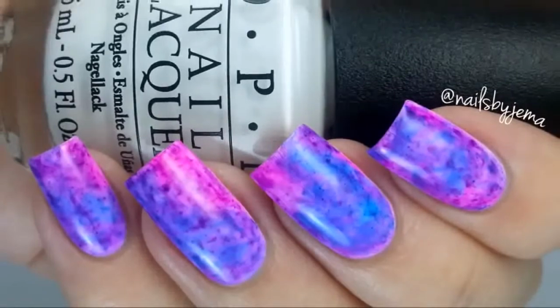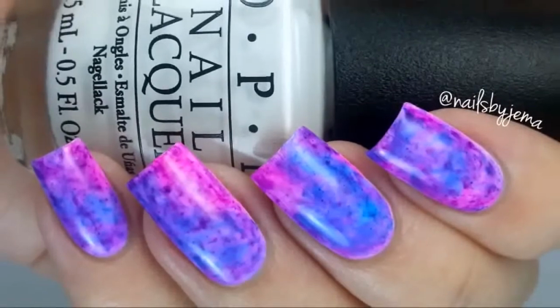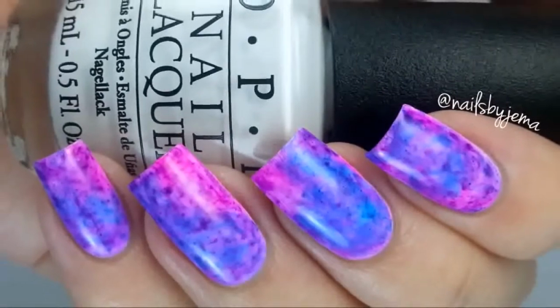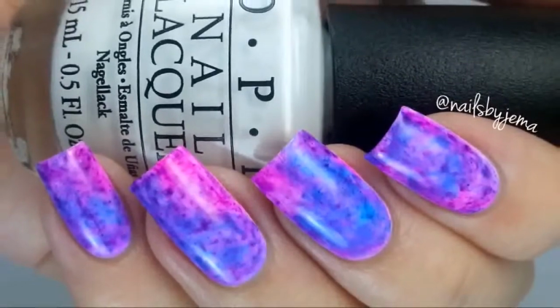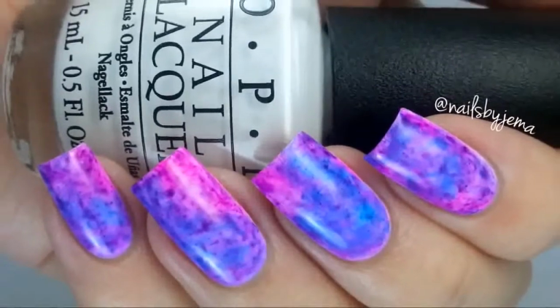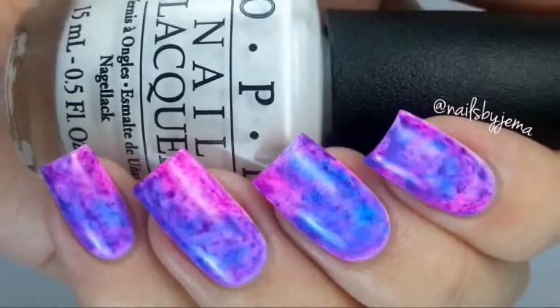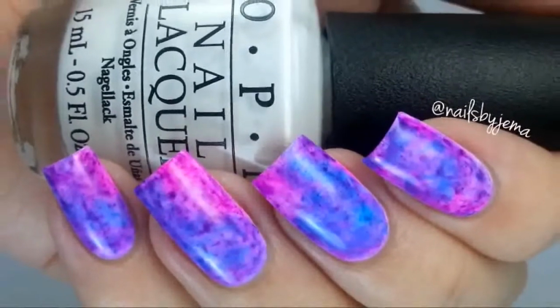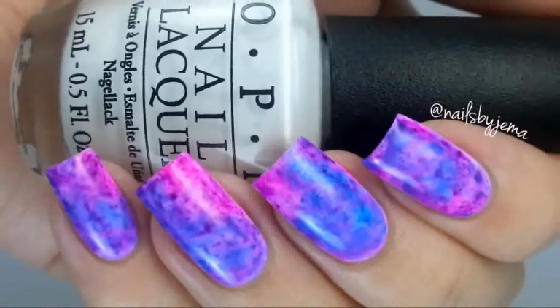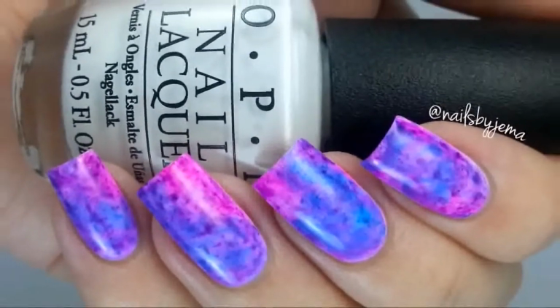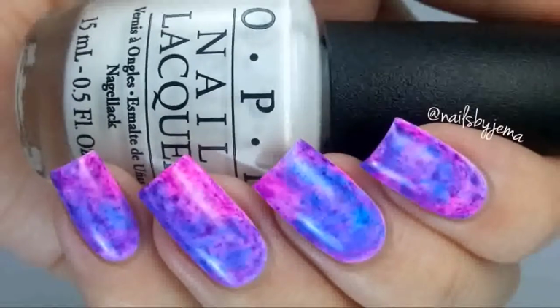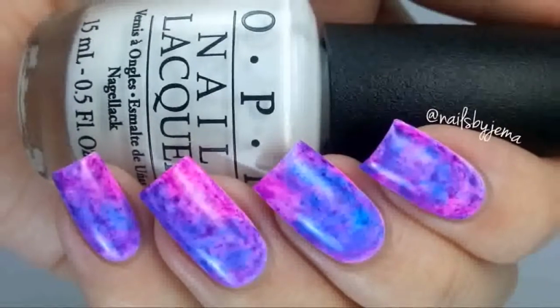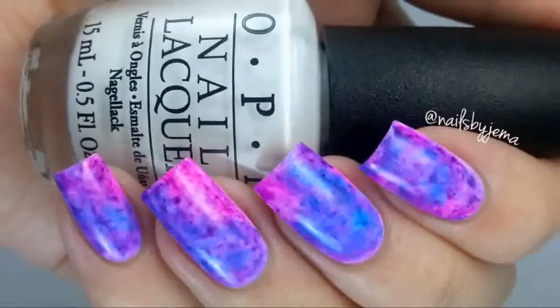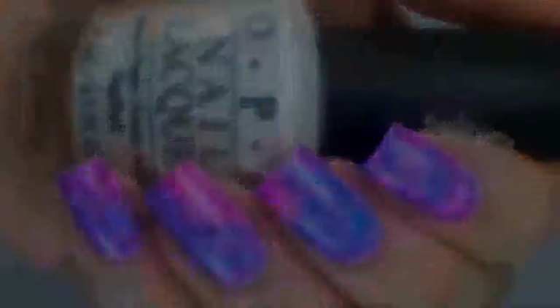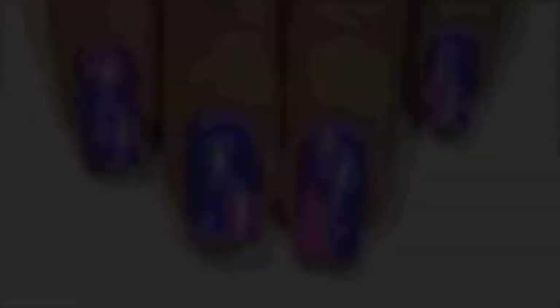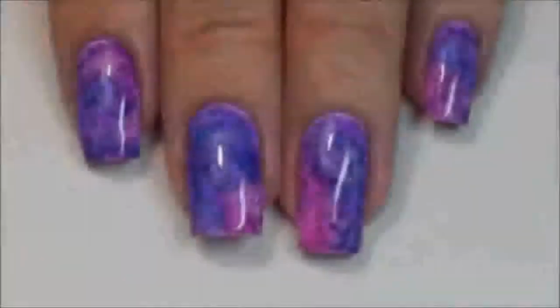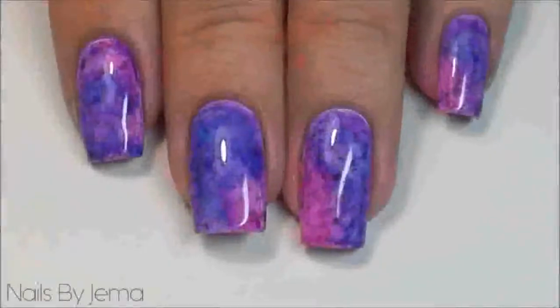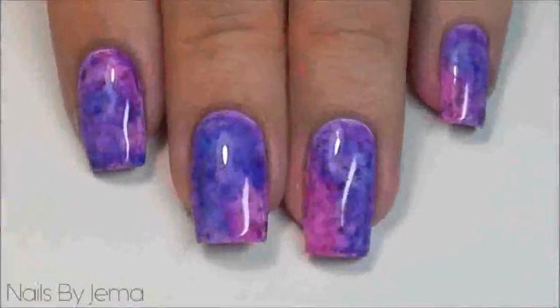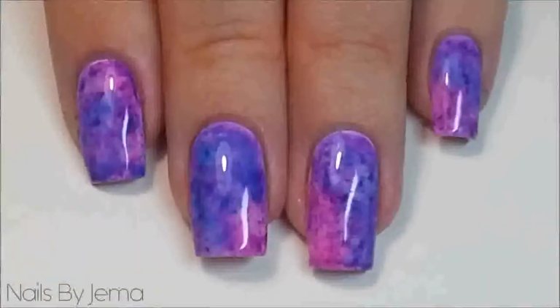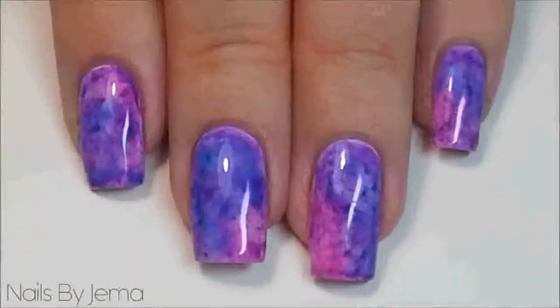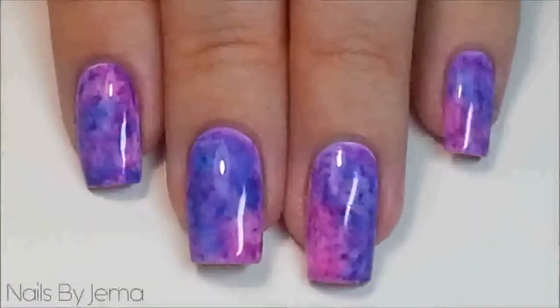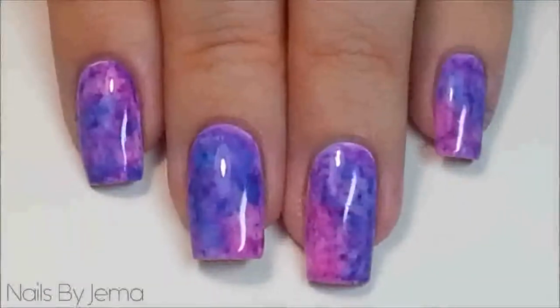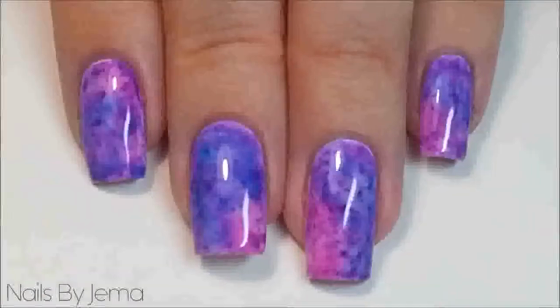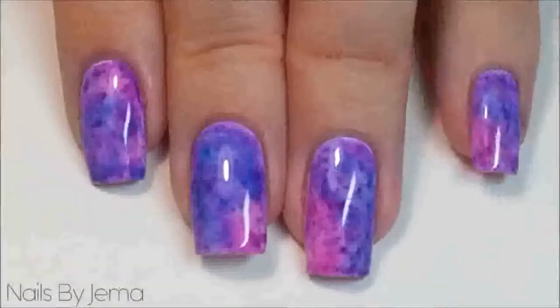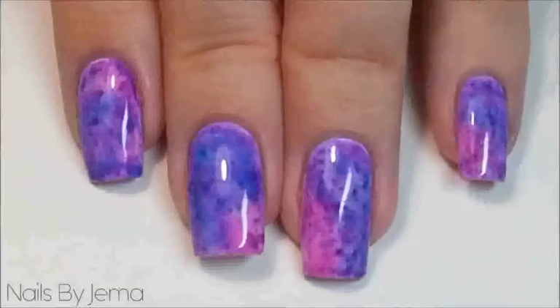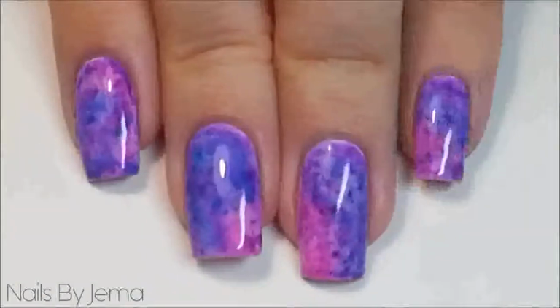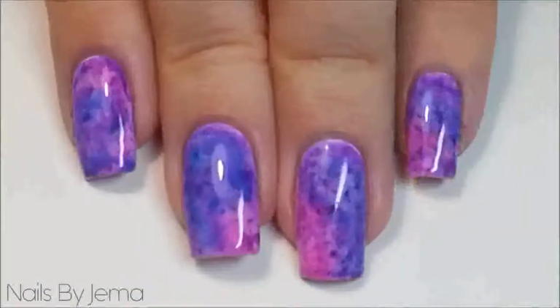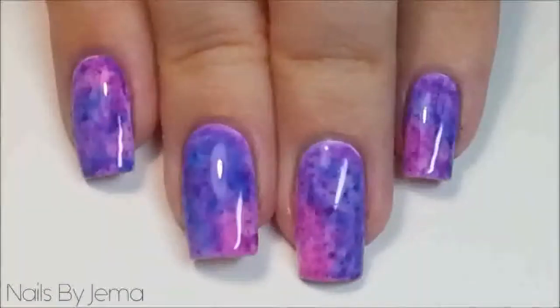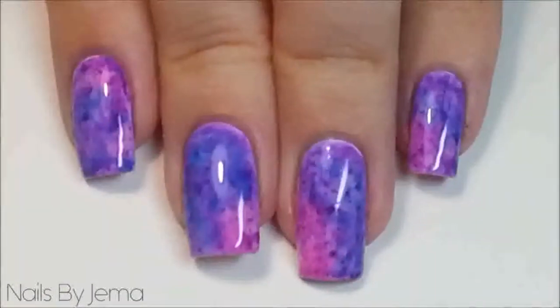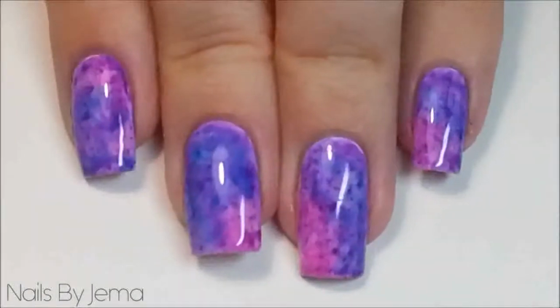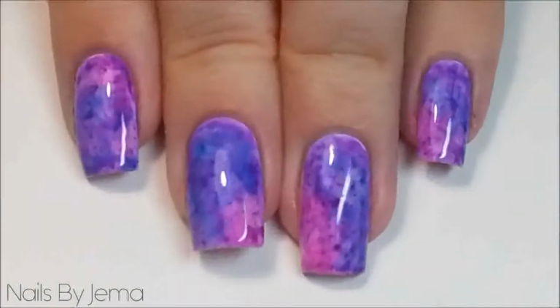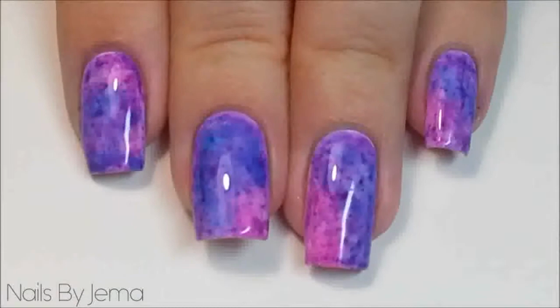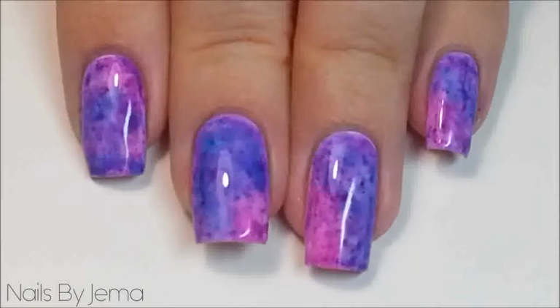Hi guys, in today's video I'm going to show you how to create these watercolour nails using Sharpies and rubbing alcohol.